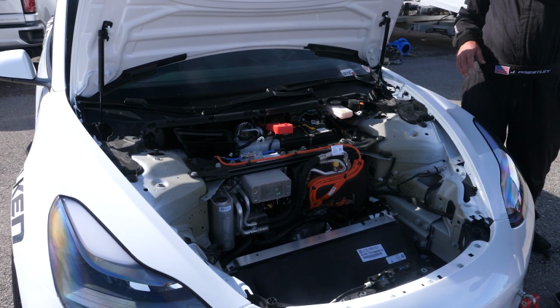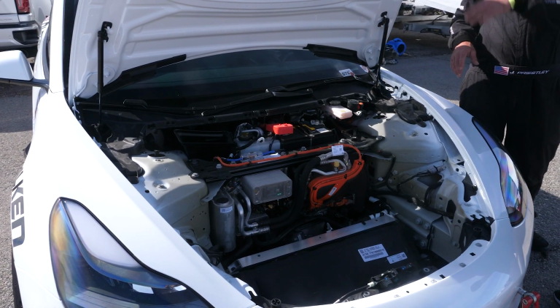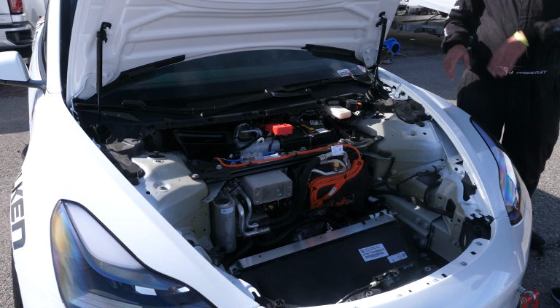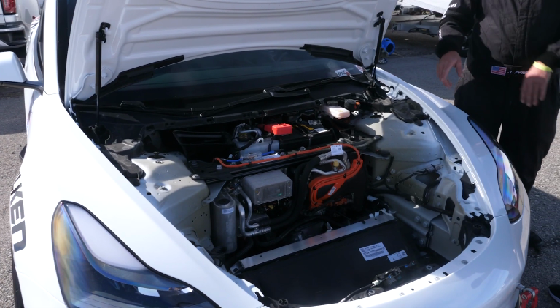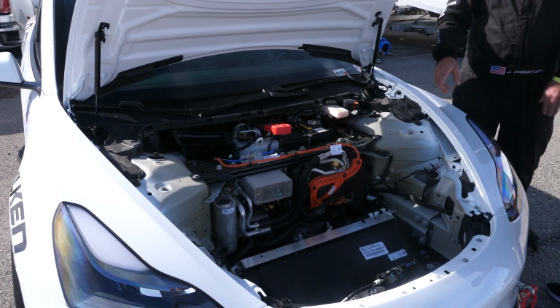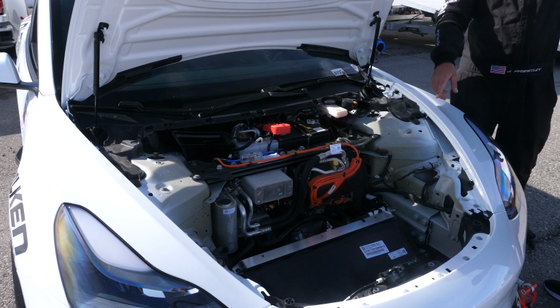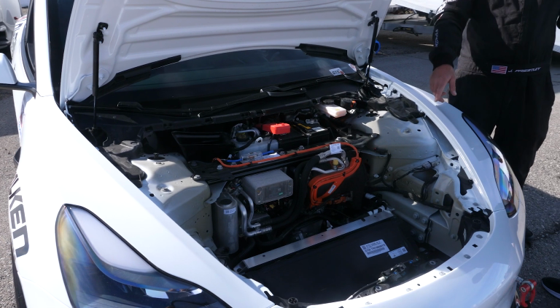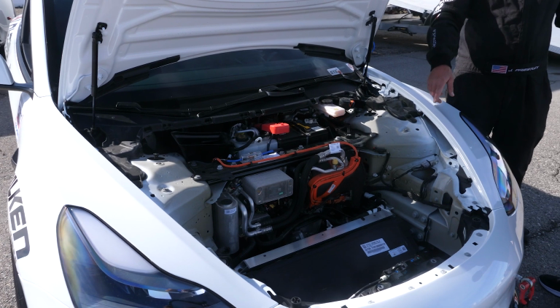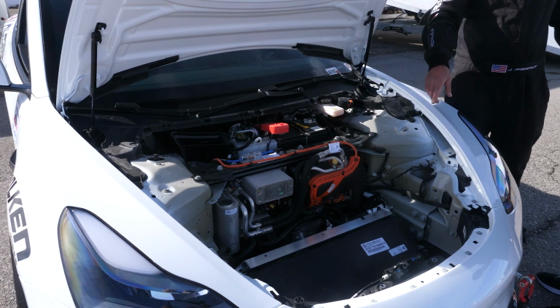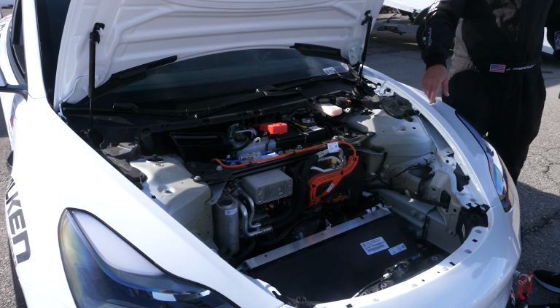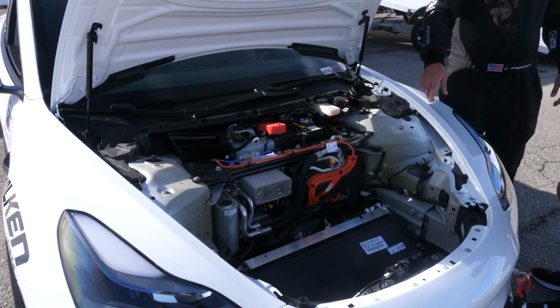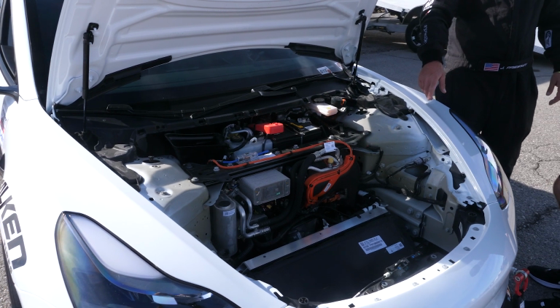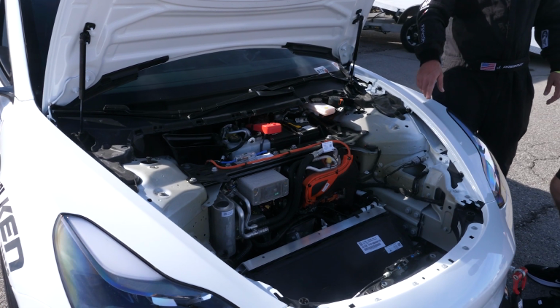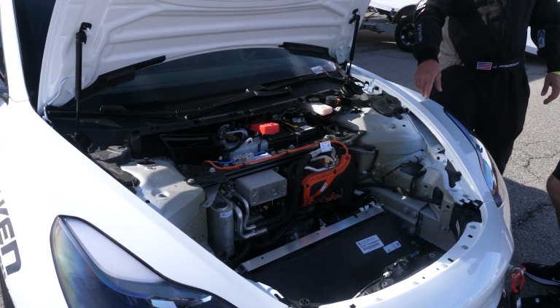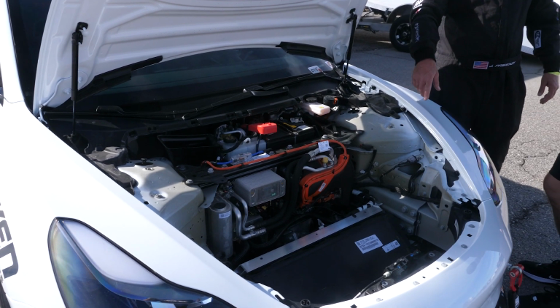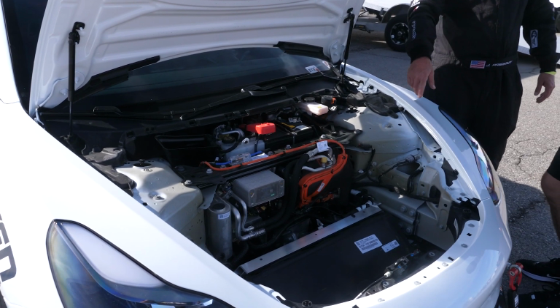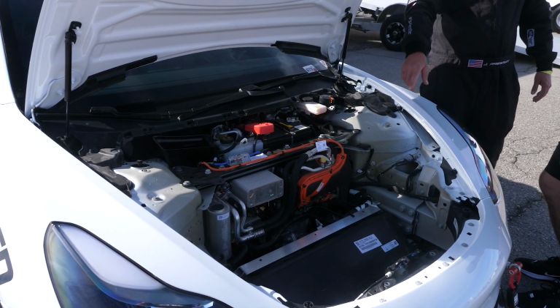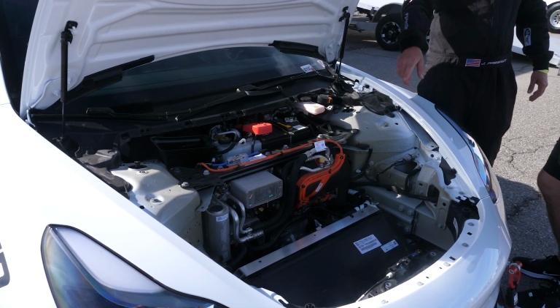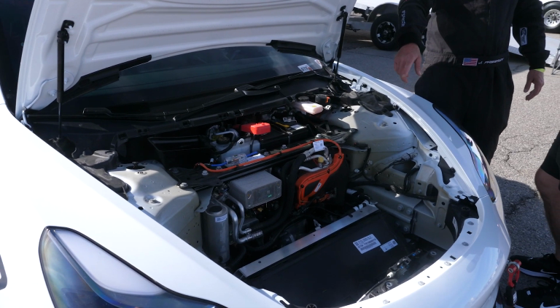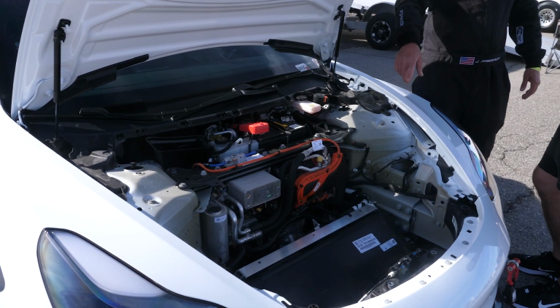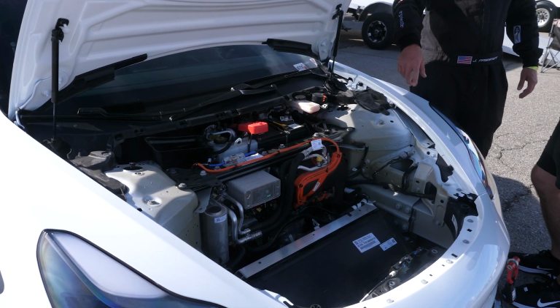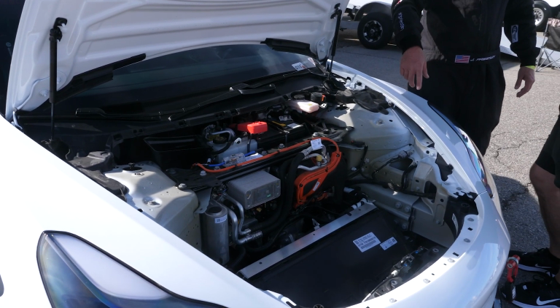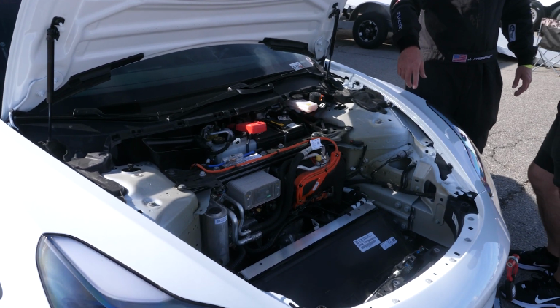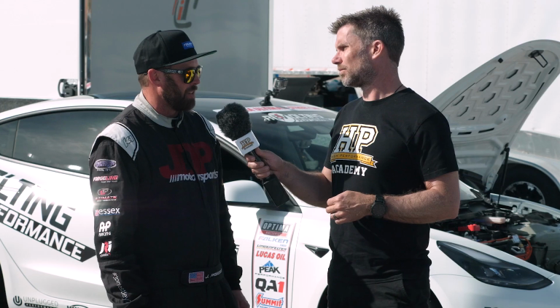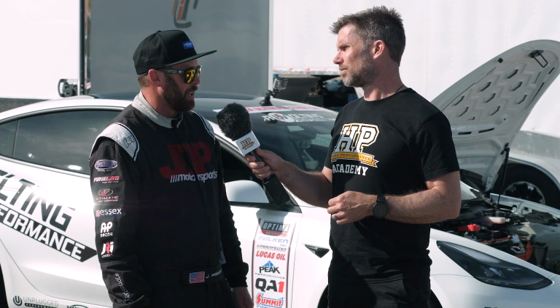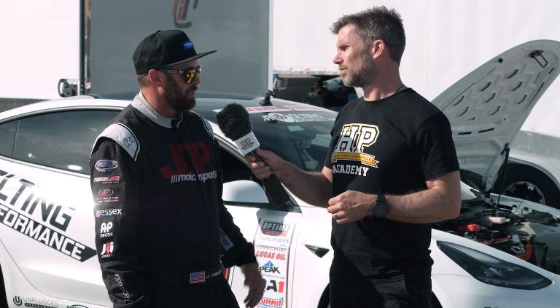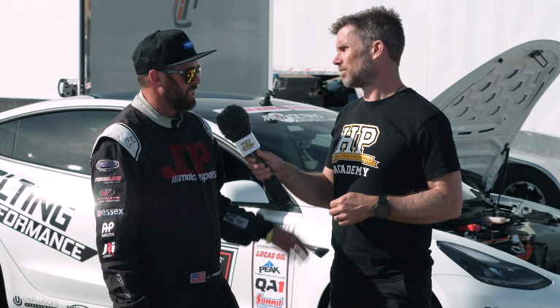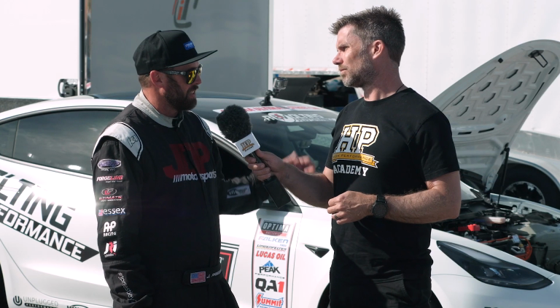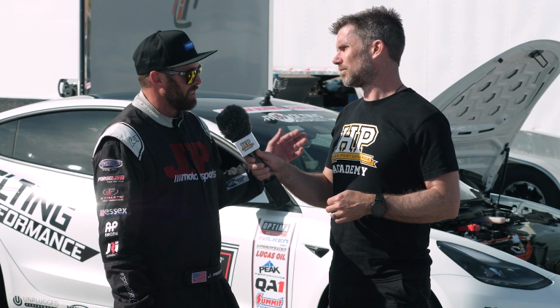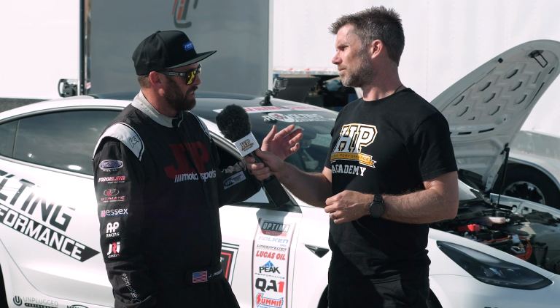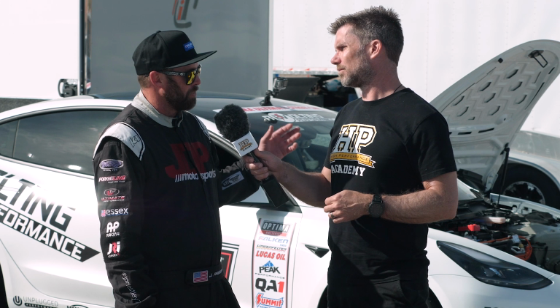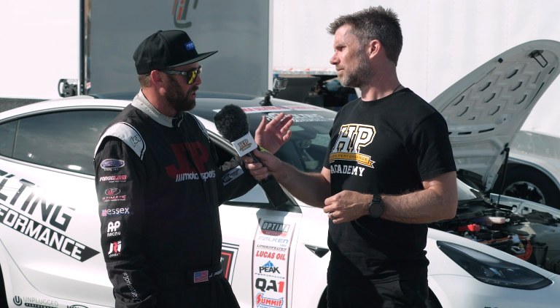For the braking, we've done the APS6 big brake kit front and rear, and we've done a lot of development to get the e-brake component put back into this system.